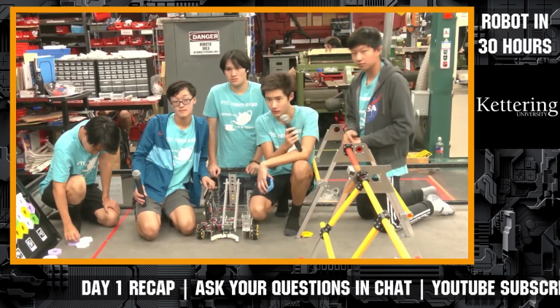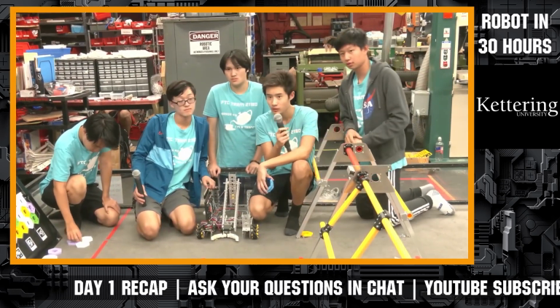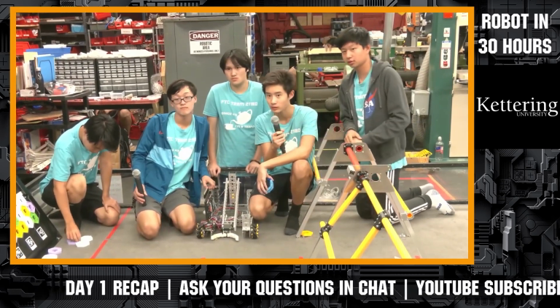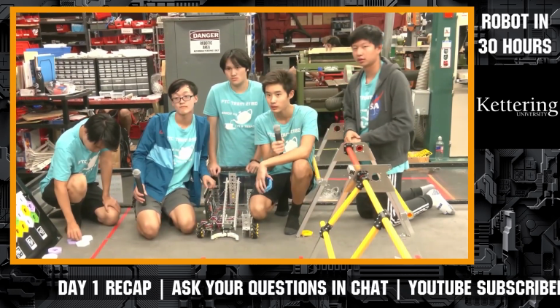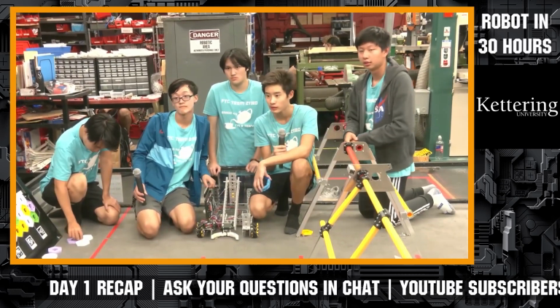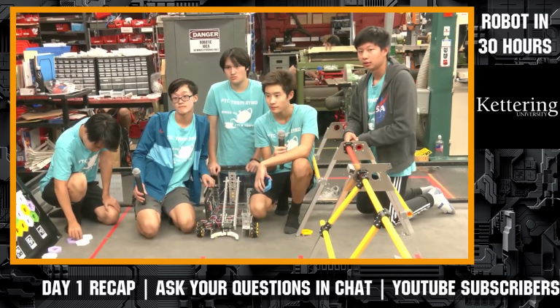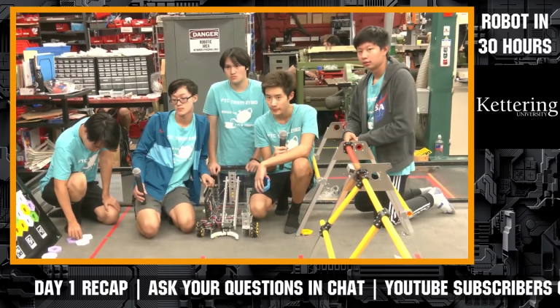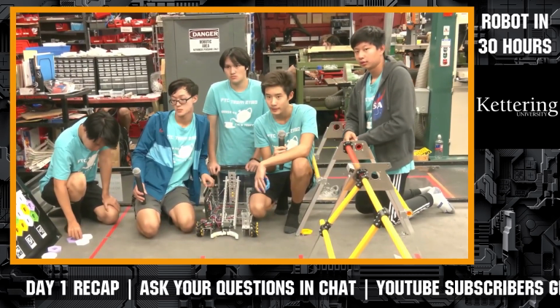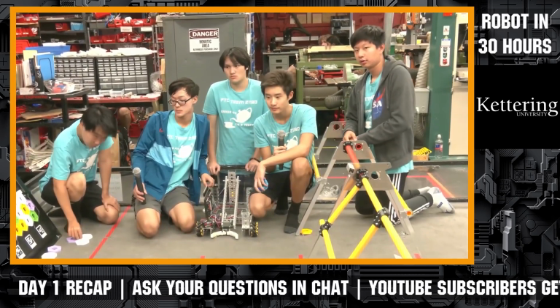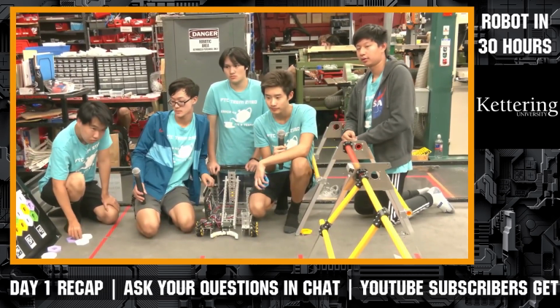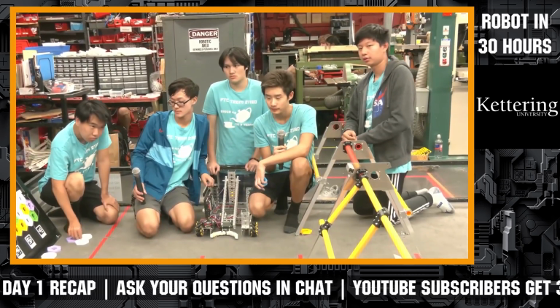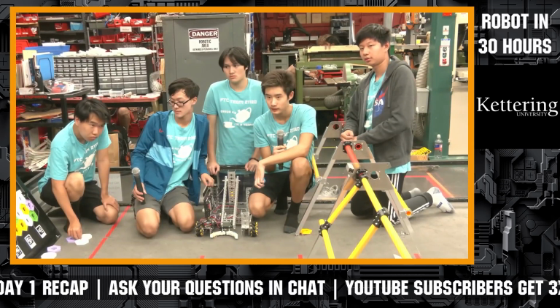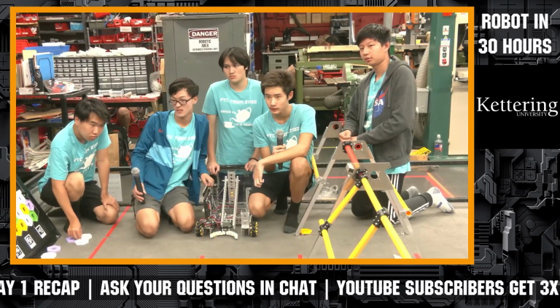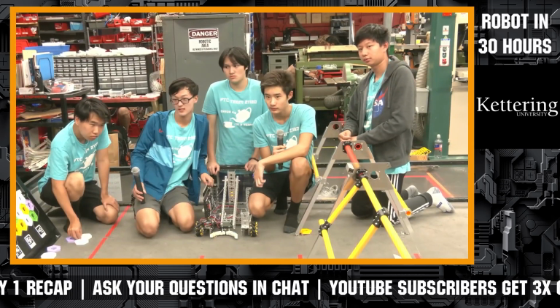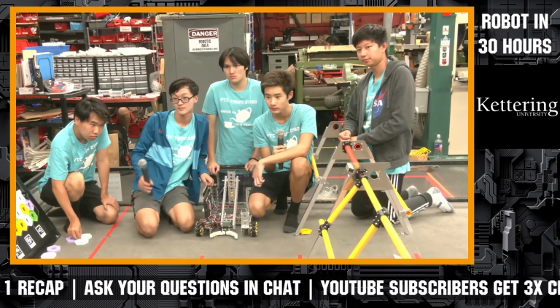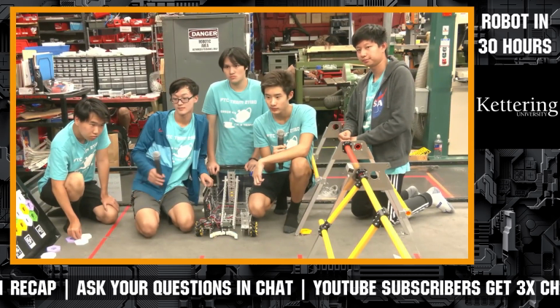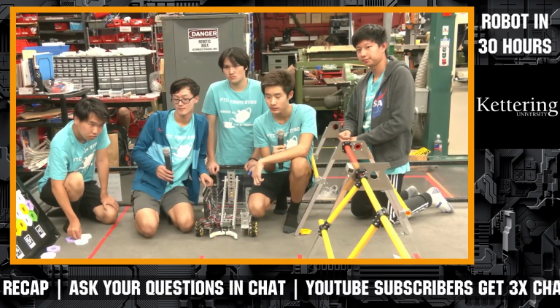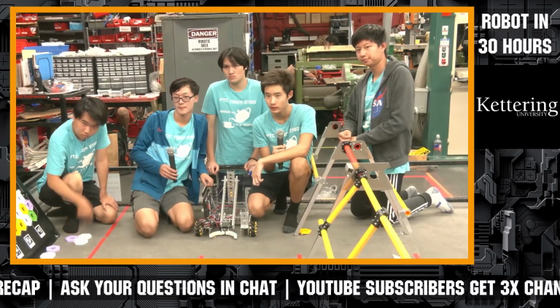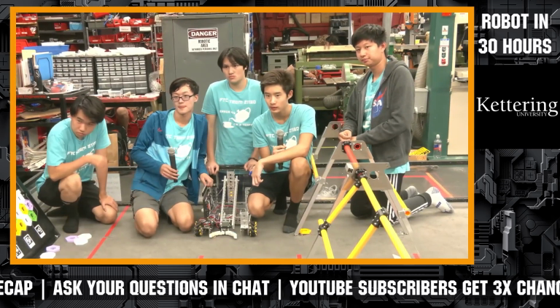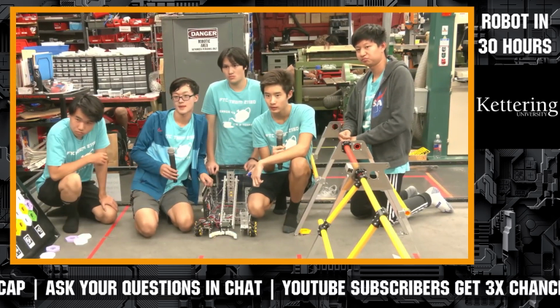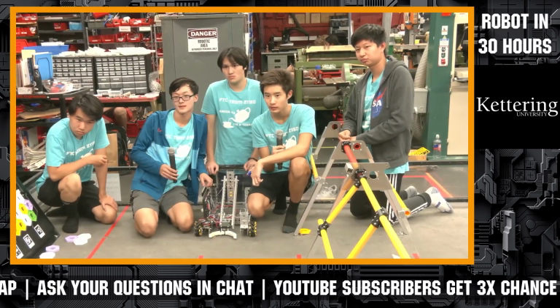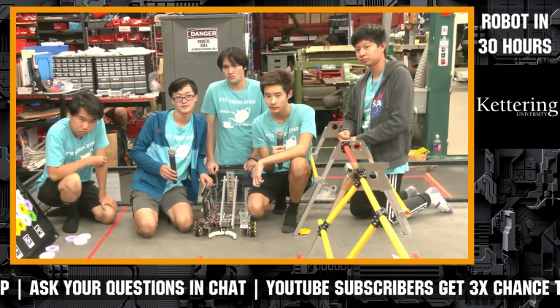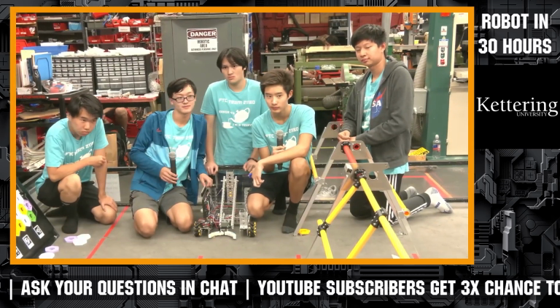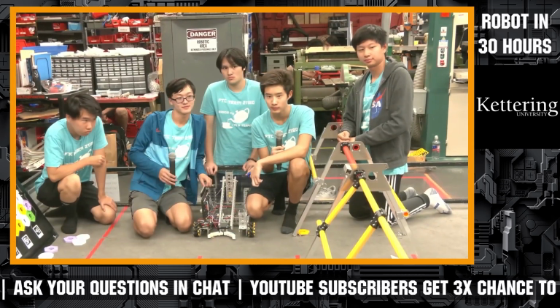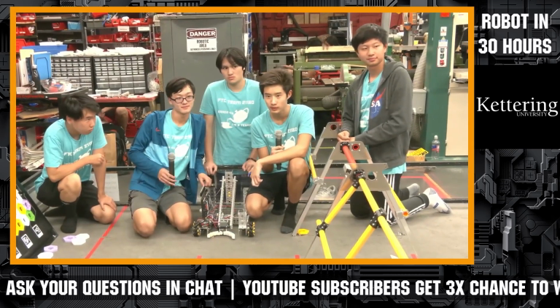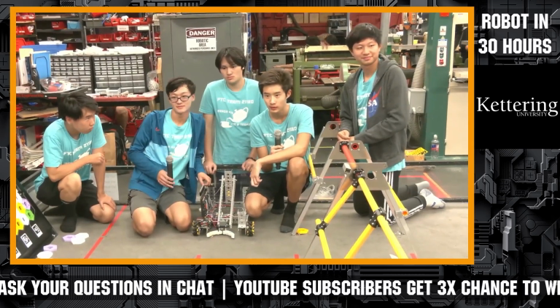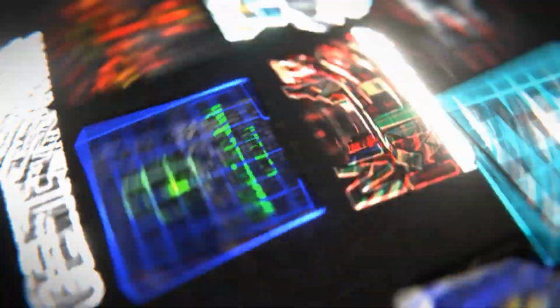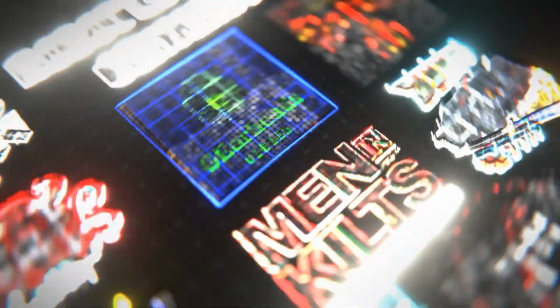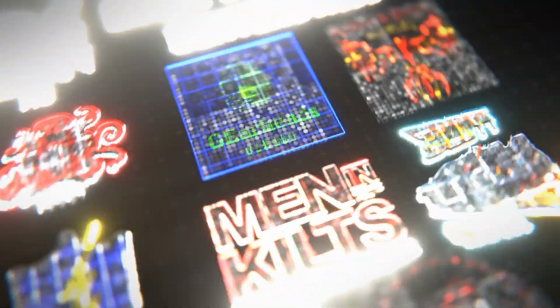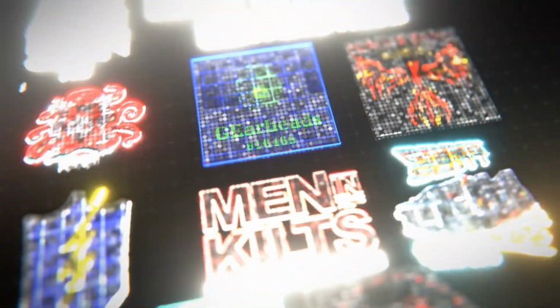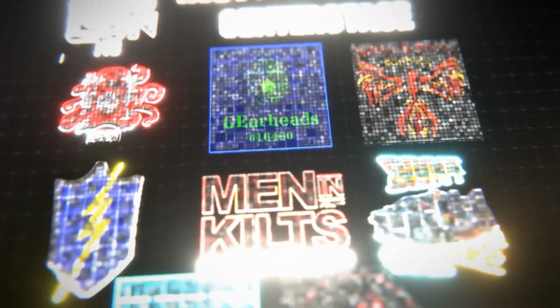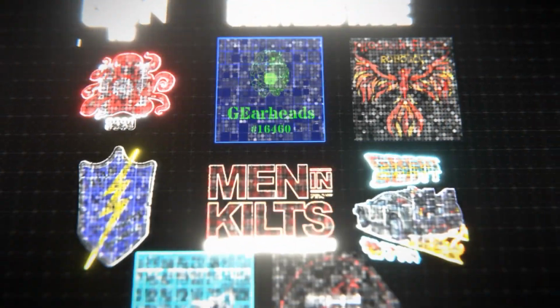Awesome. Air 418, thanks again for telling us more about your team and your robot. Good luck the rest of the way. Let's give them a big round of applause, everybody — job well done here so far.